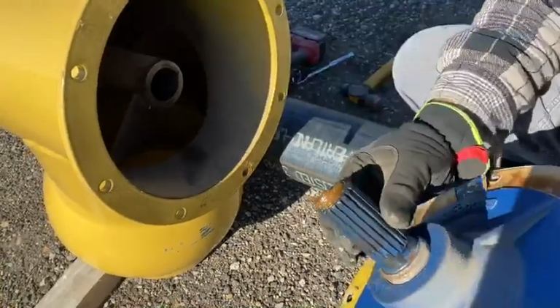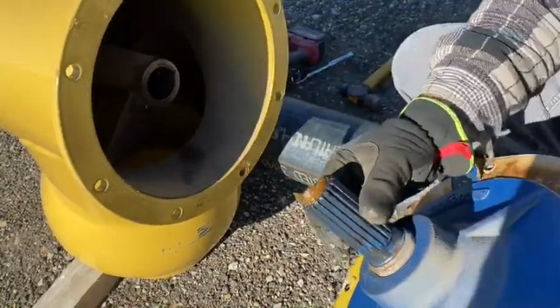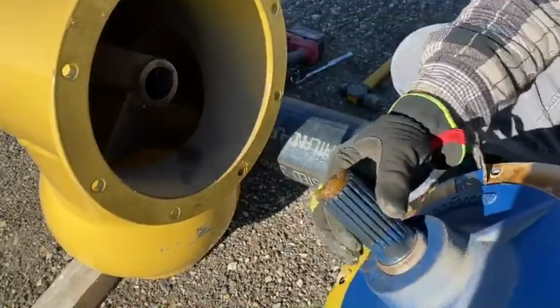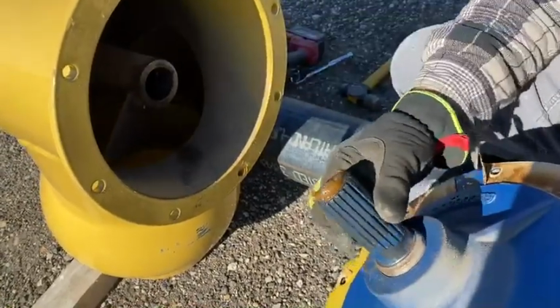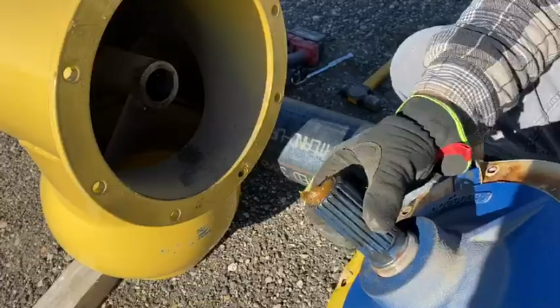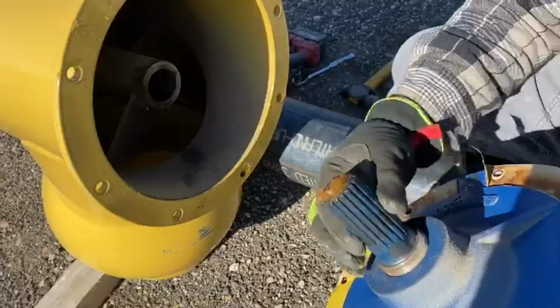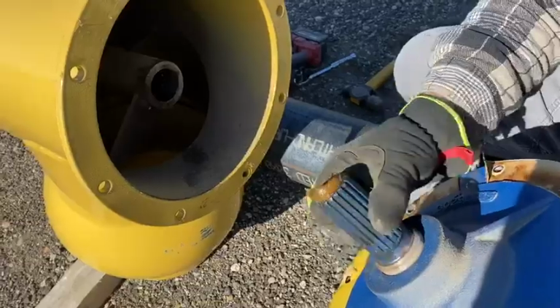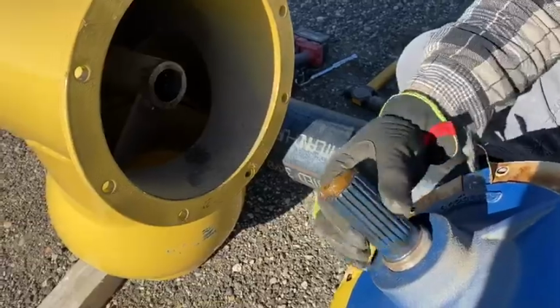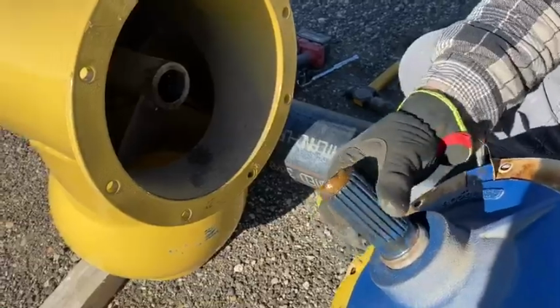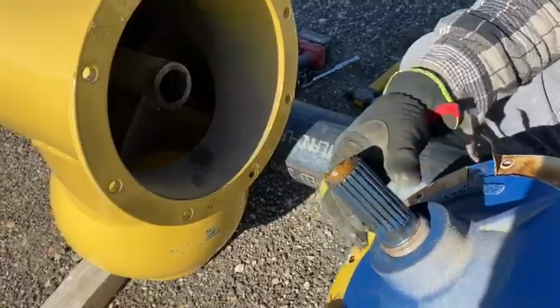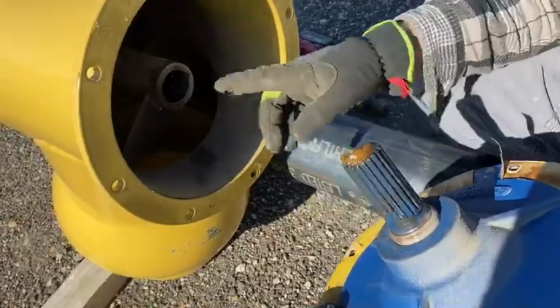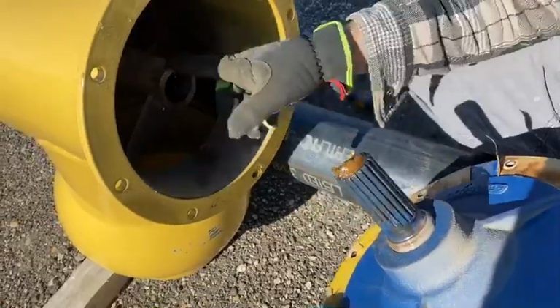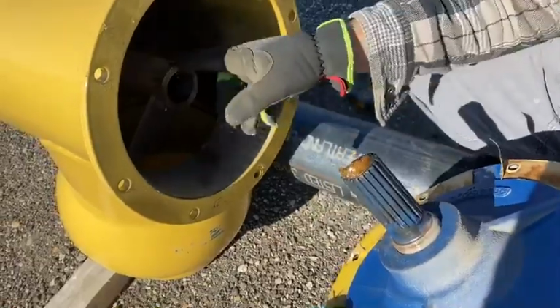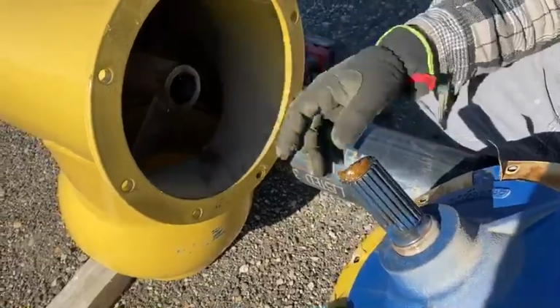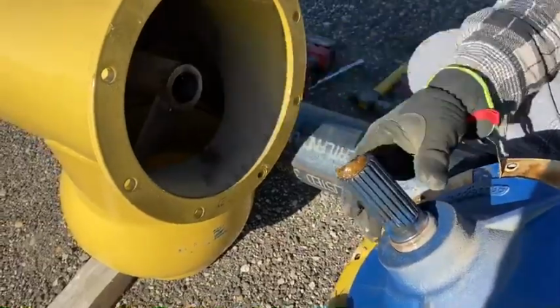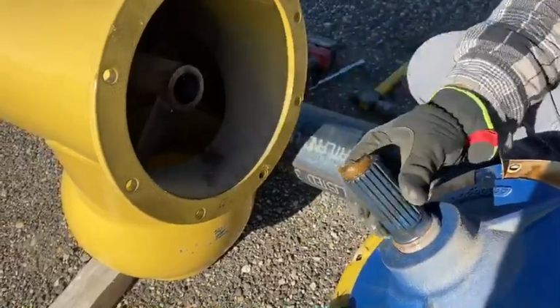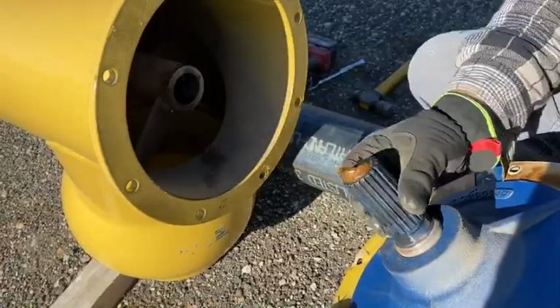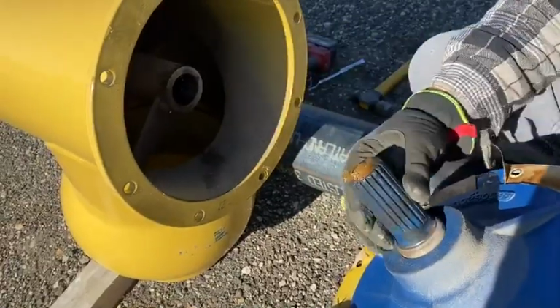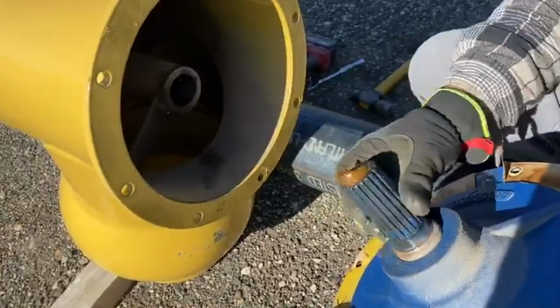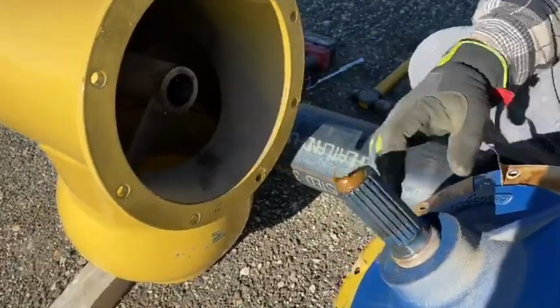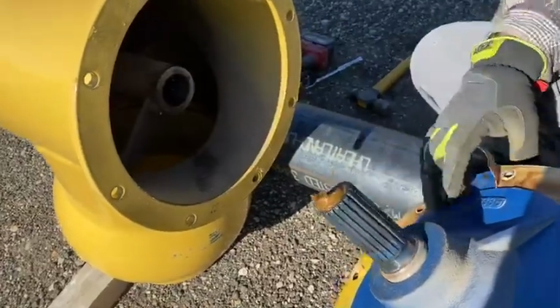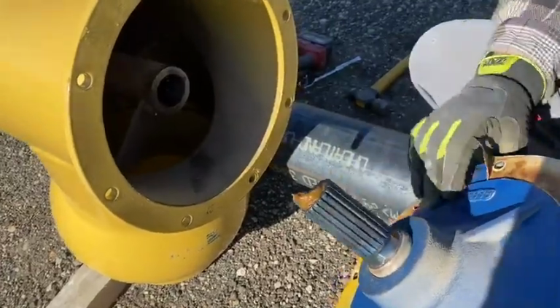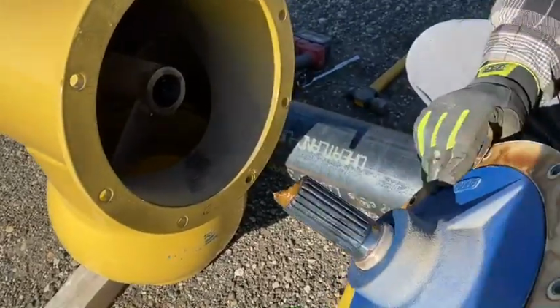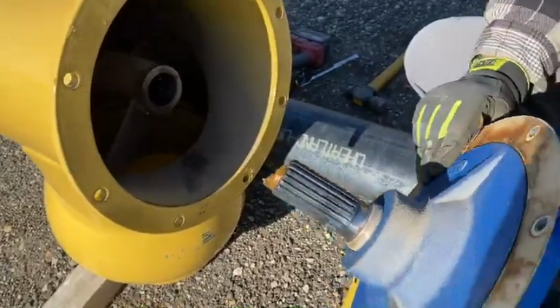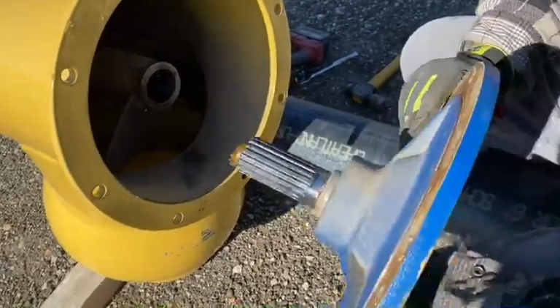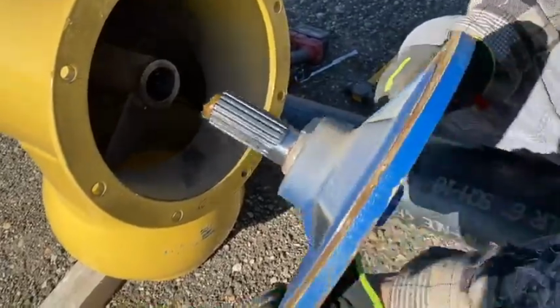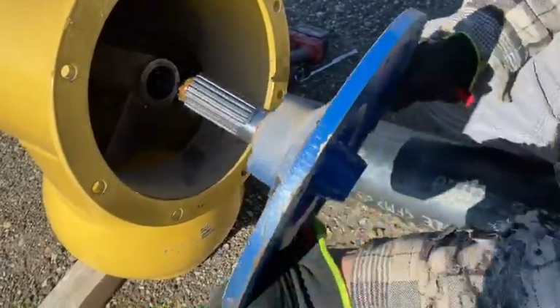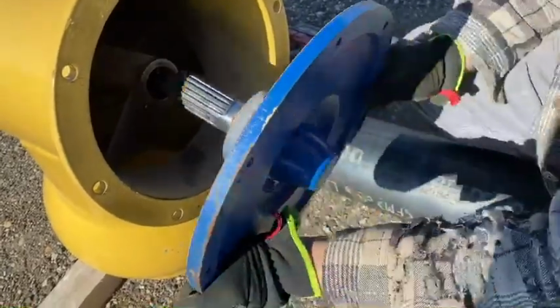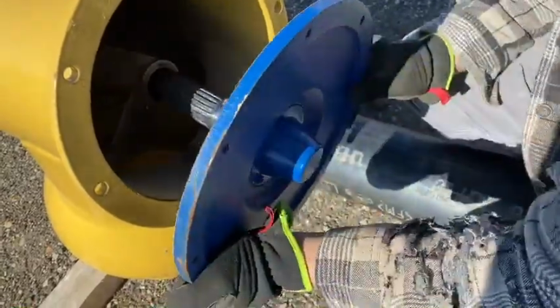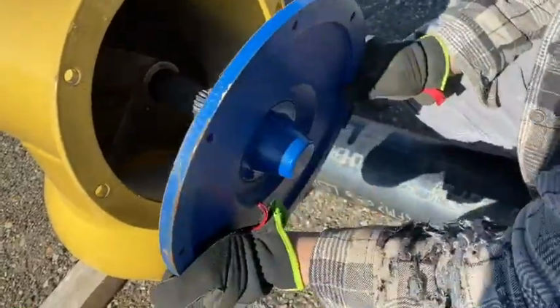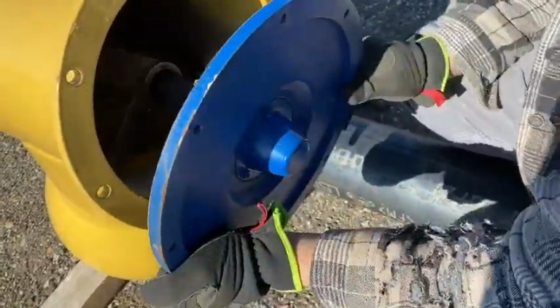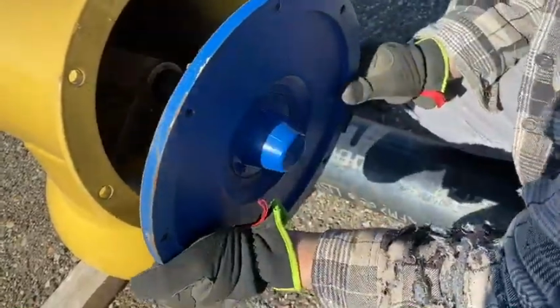This is especially important if you're replacing a bottom end cap so the flighting couldn't slide down, because on both ends the flighting just rides on a spline.